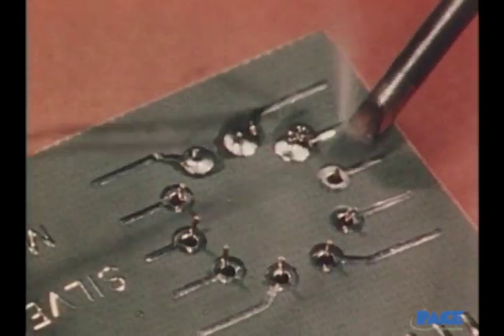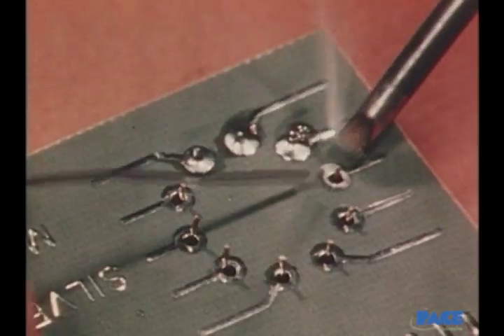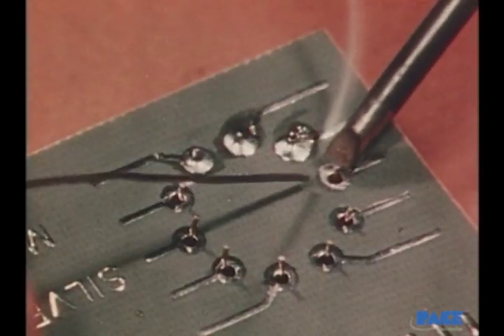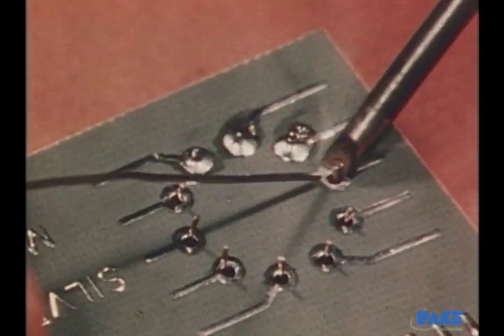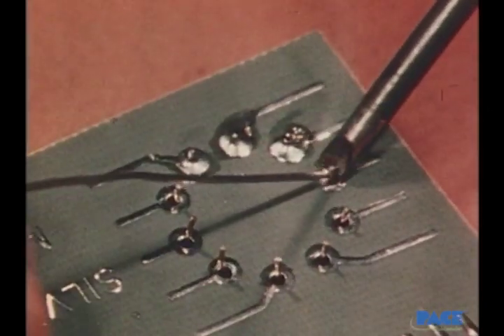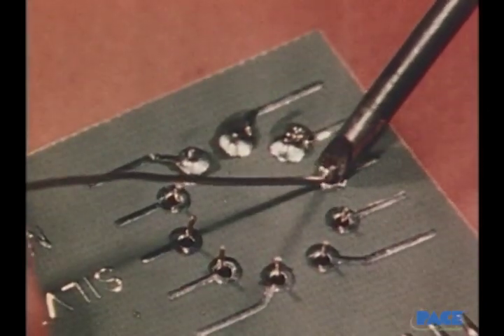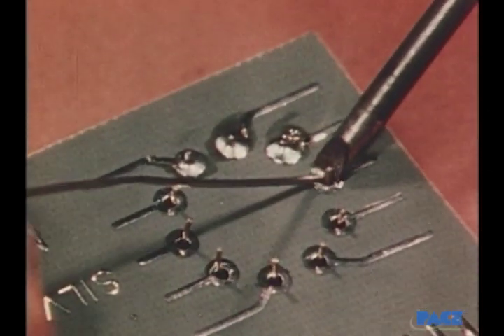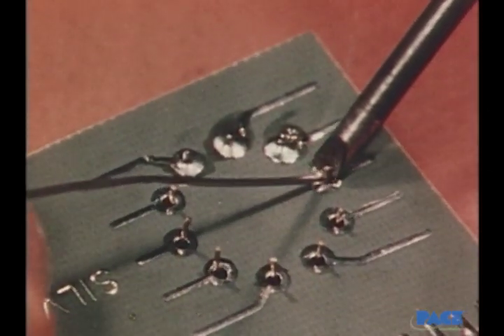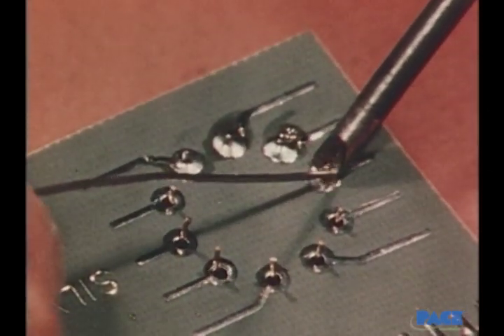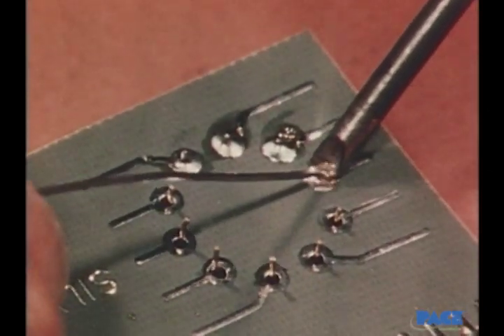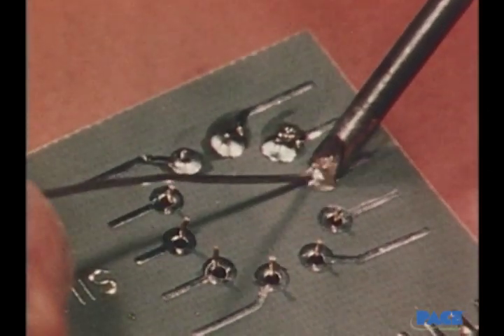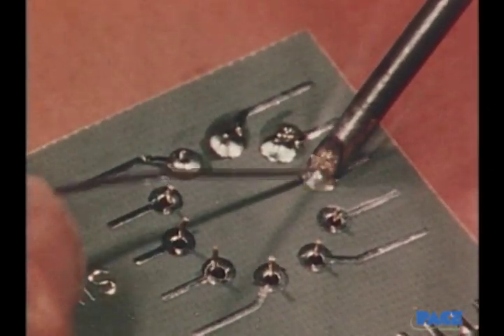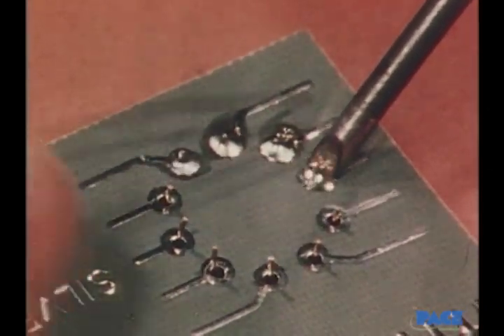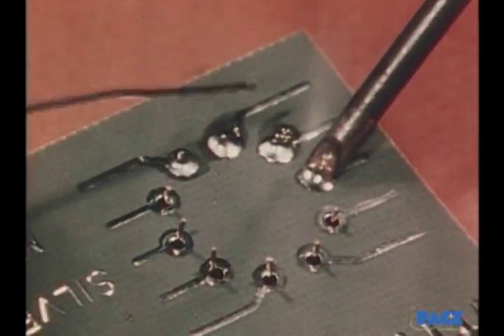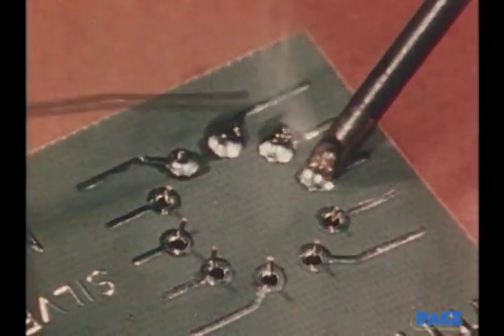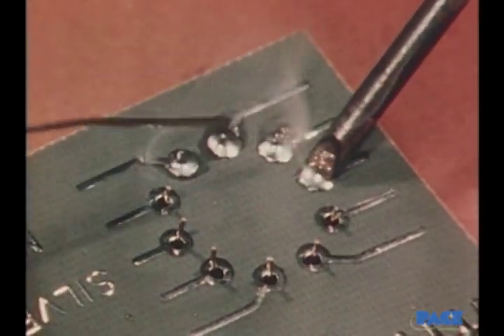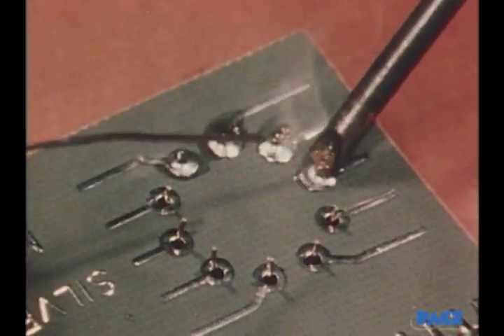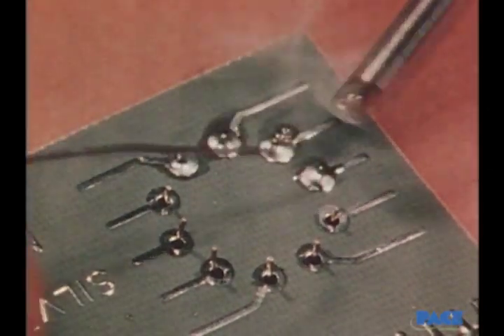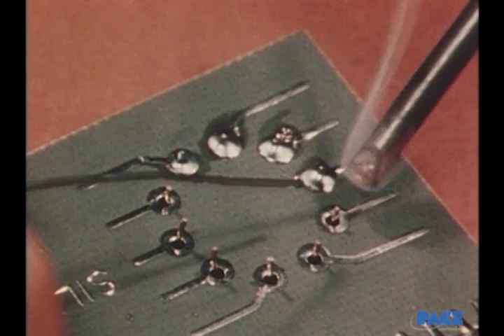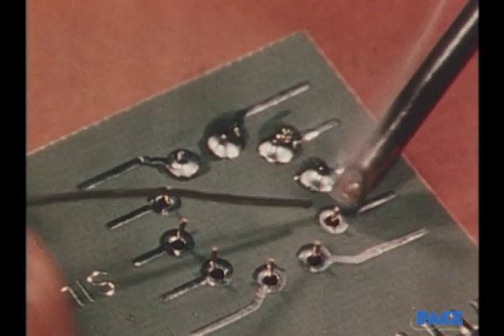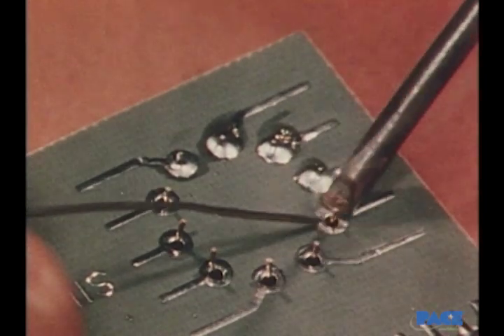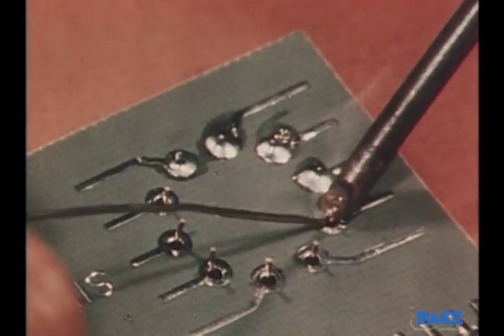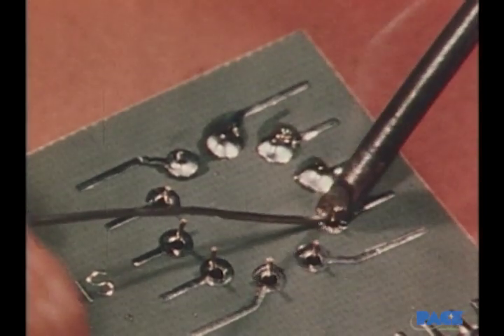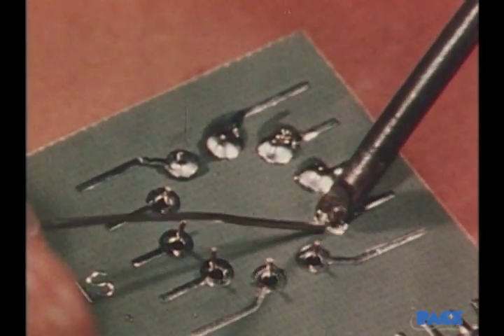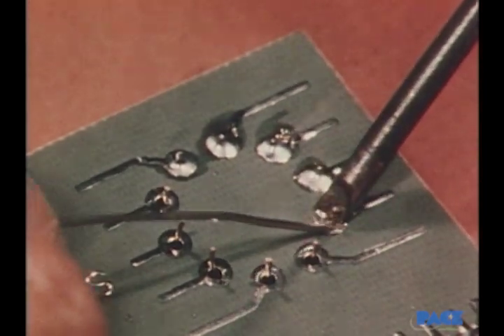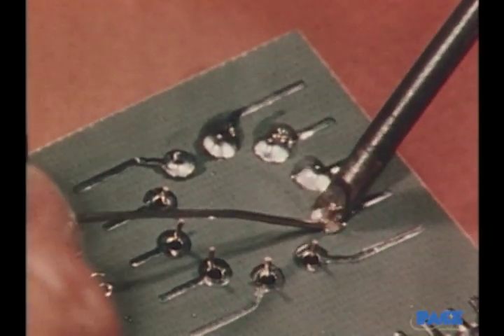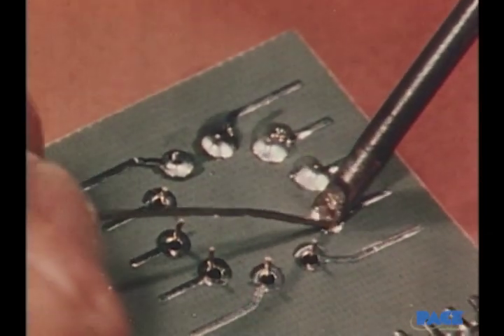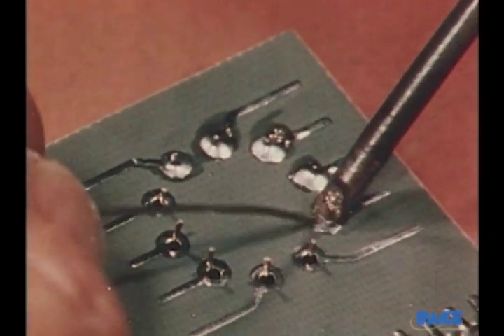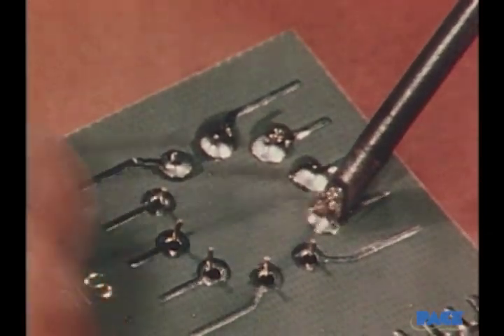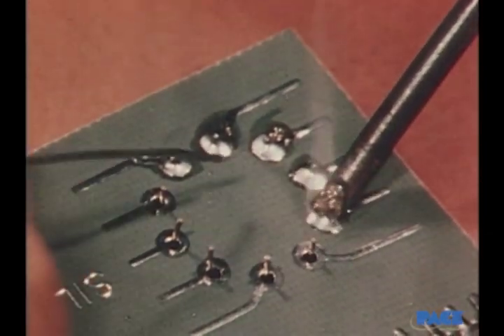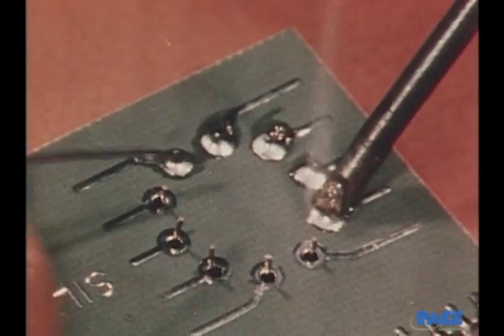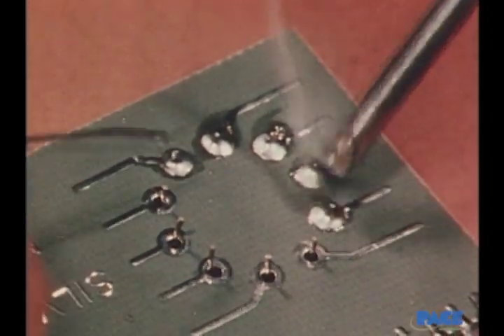Let's watch the action one more time and count to yourself the number of seconds on each lead once melting has occurred.